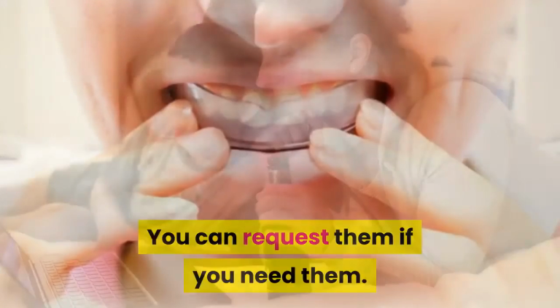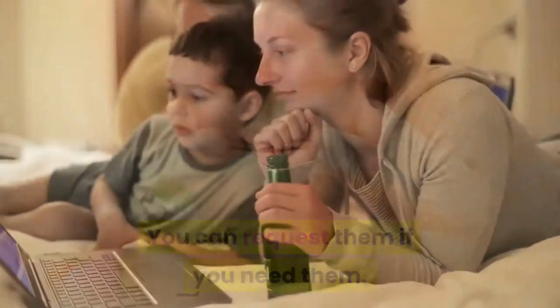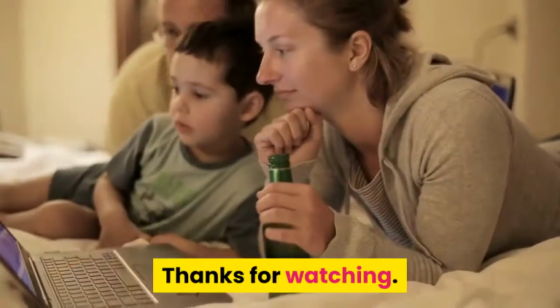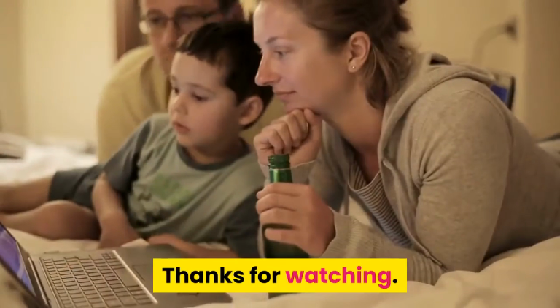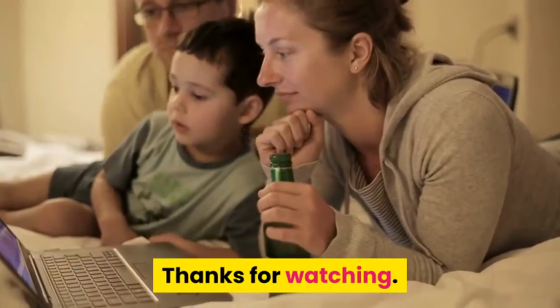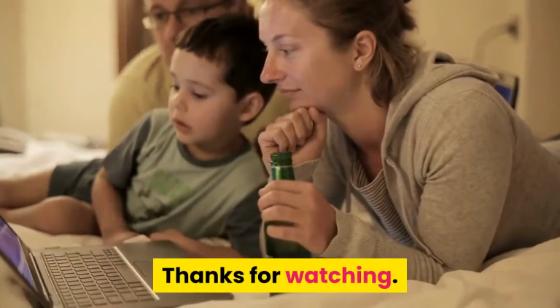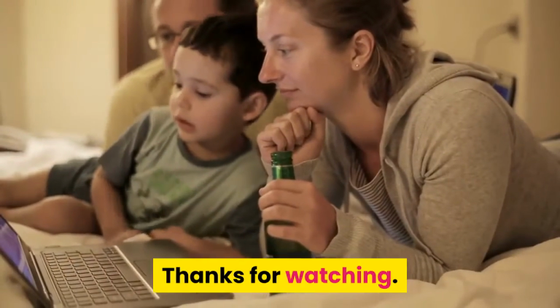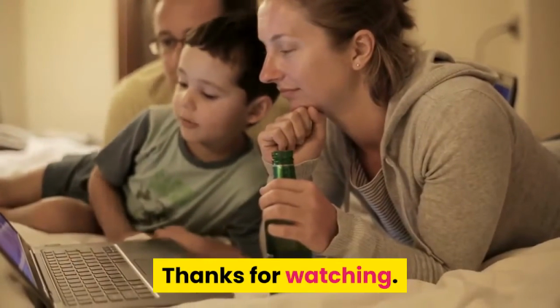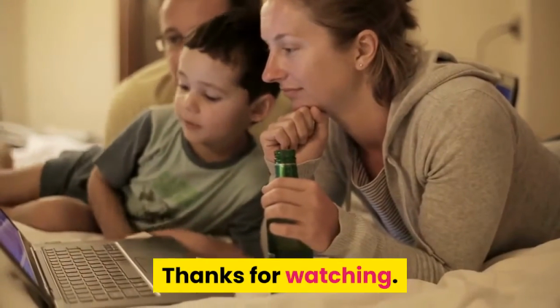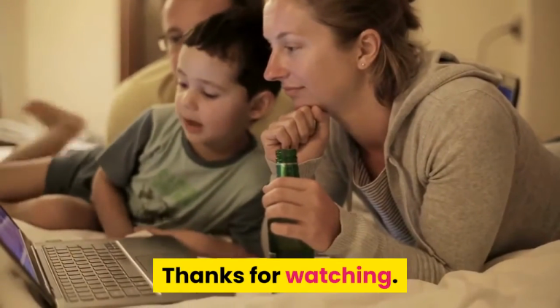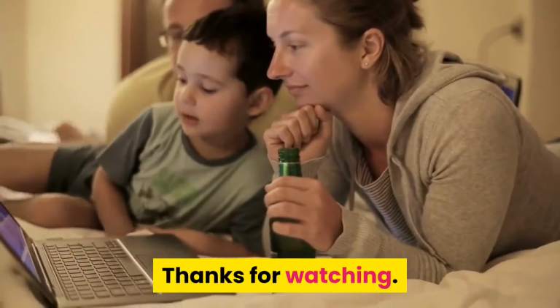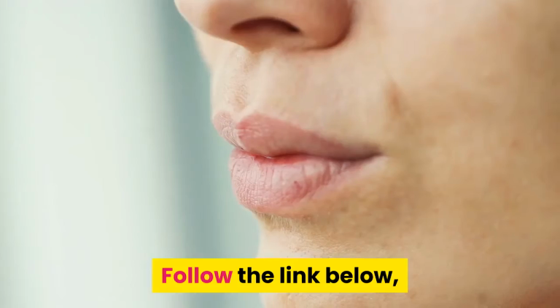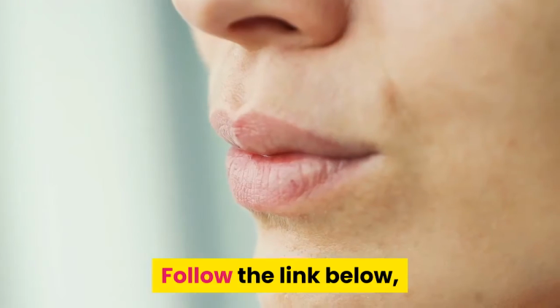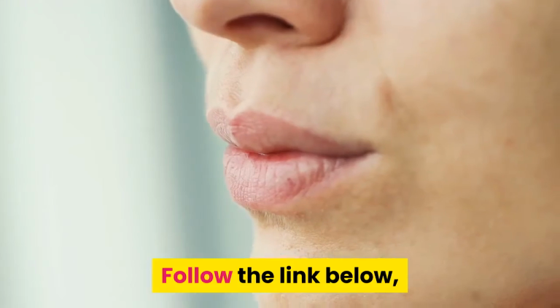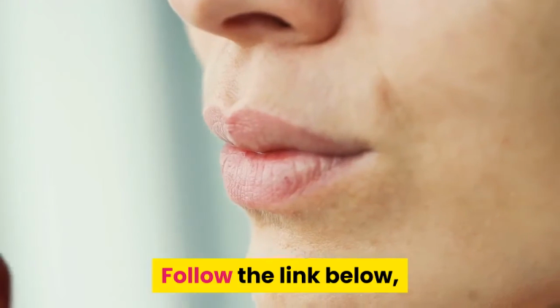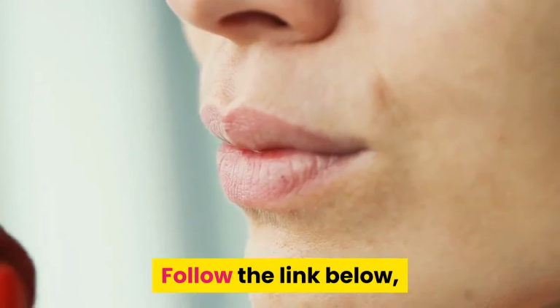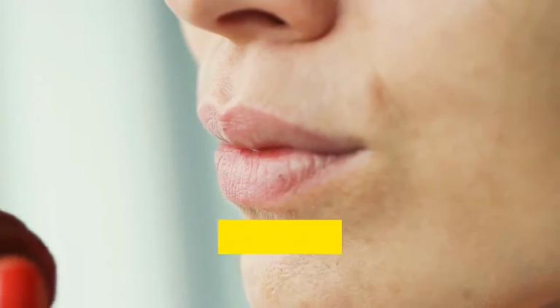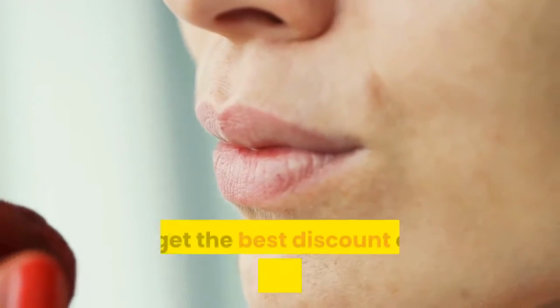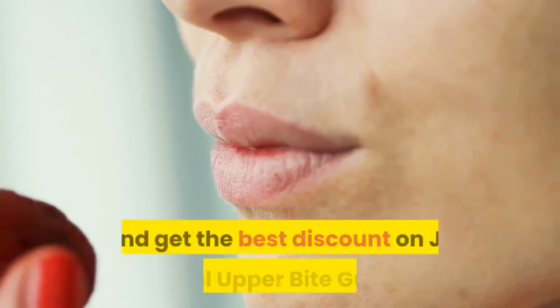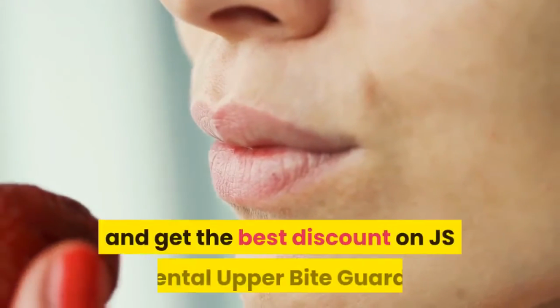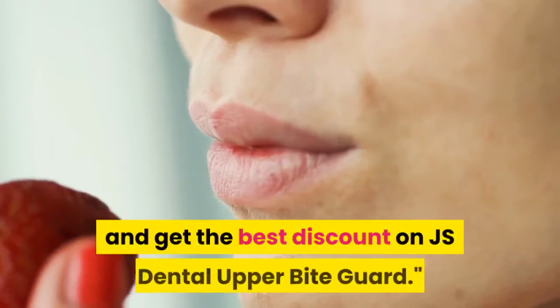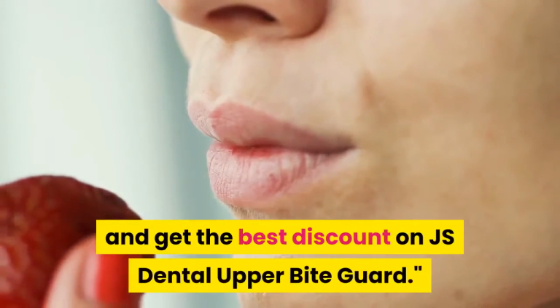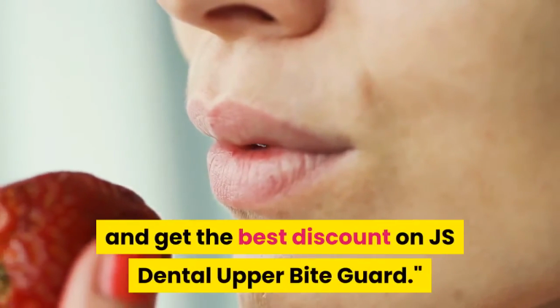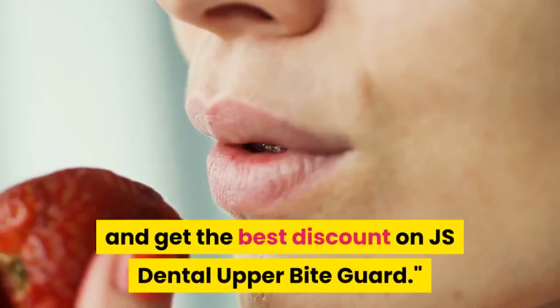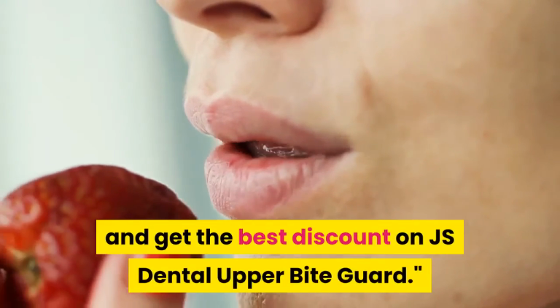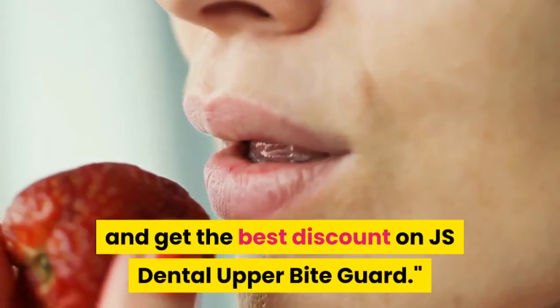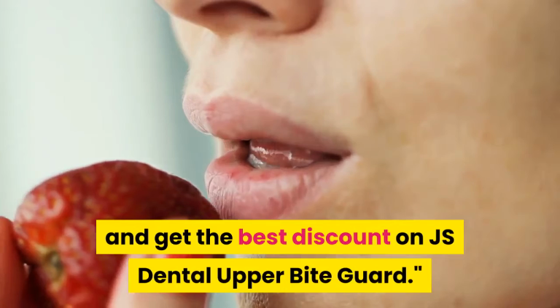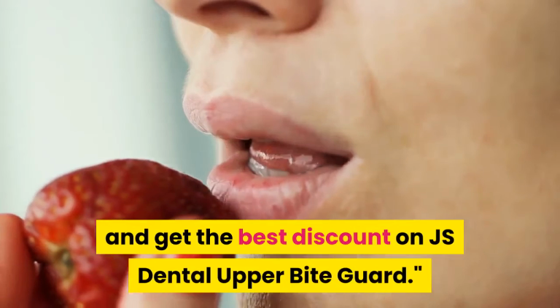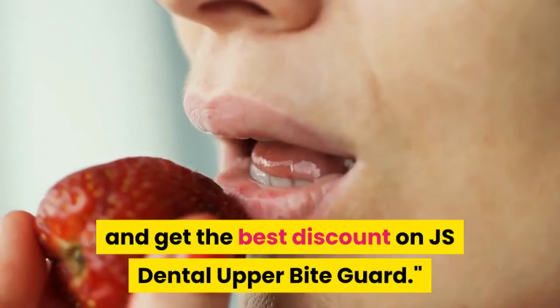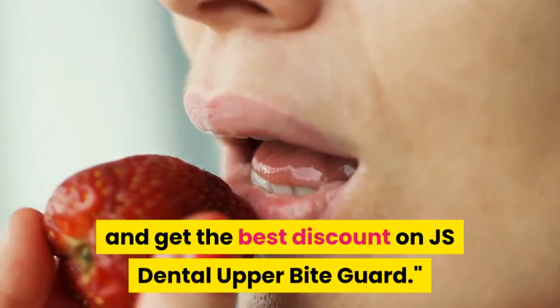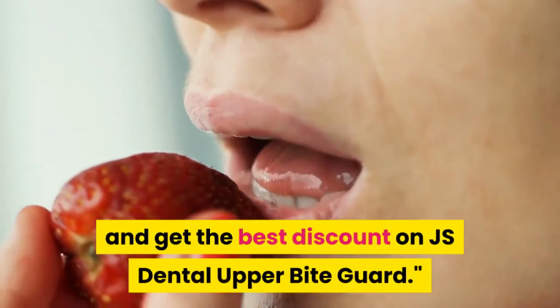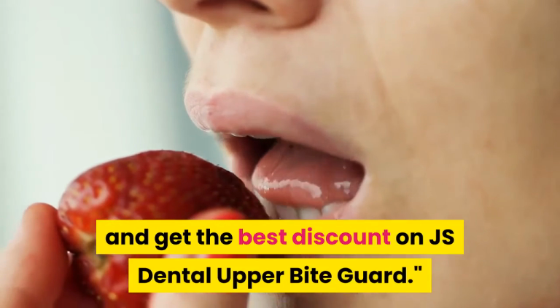Thanks for watching. Follow the link below and get the best discount on JS Dental Upper Bite Guard.